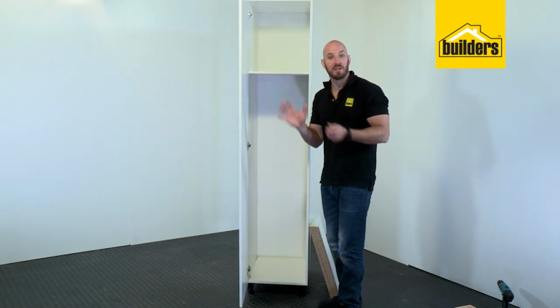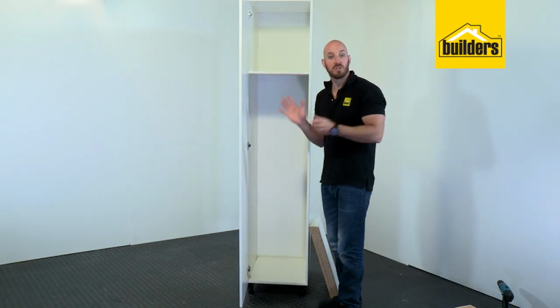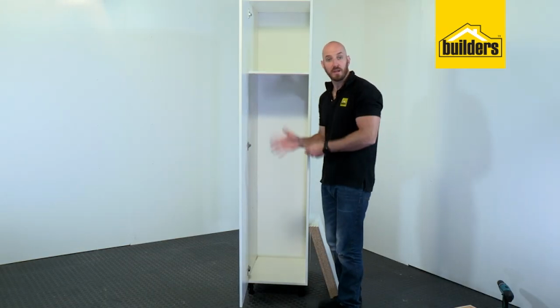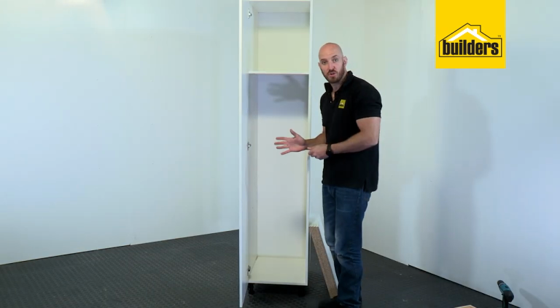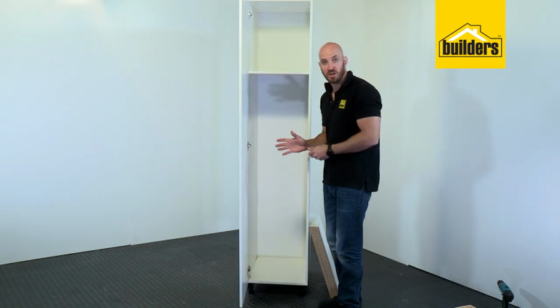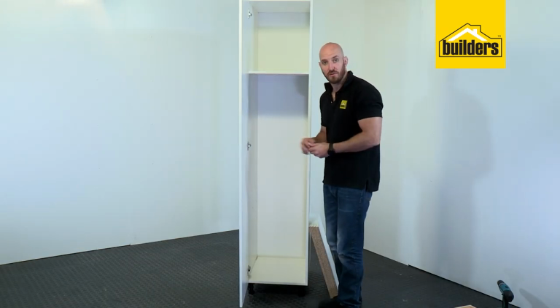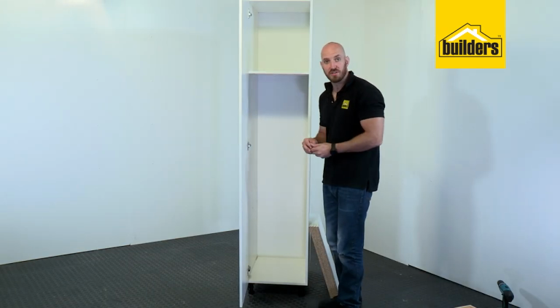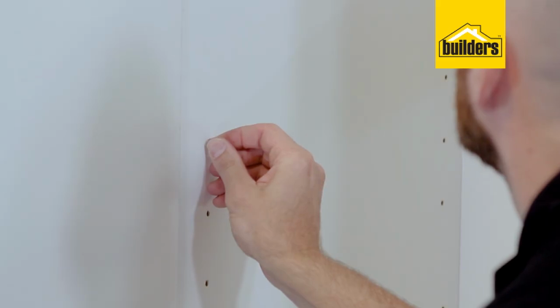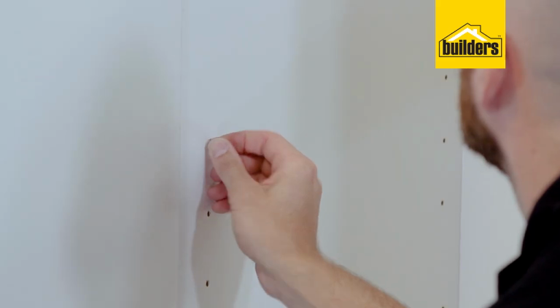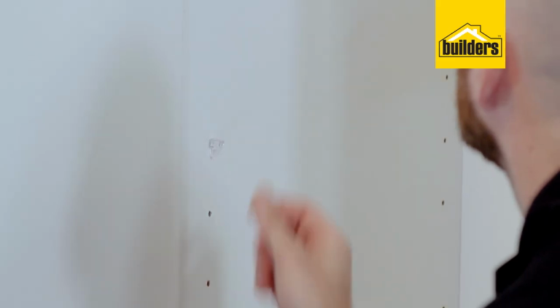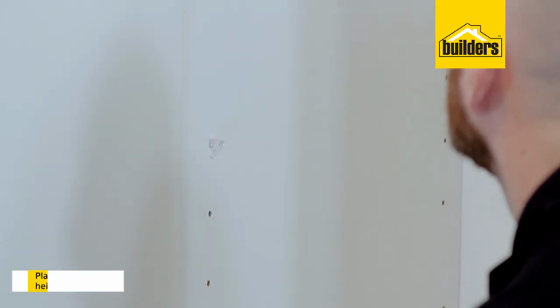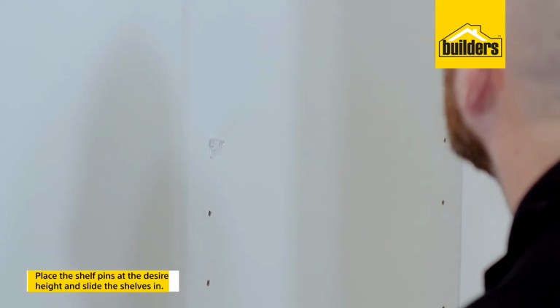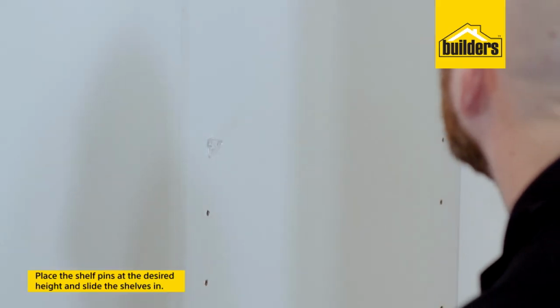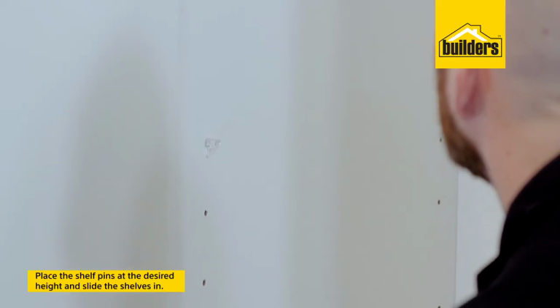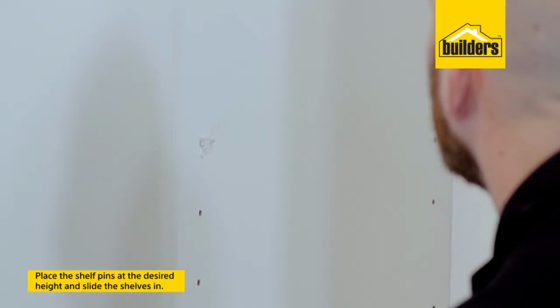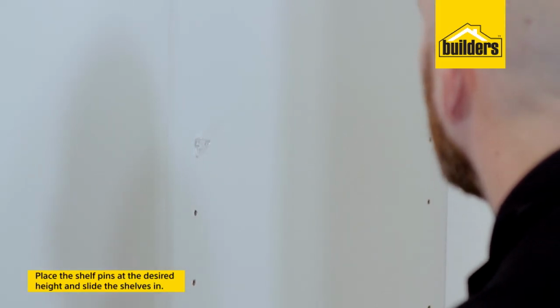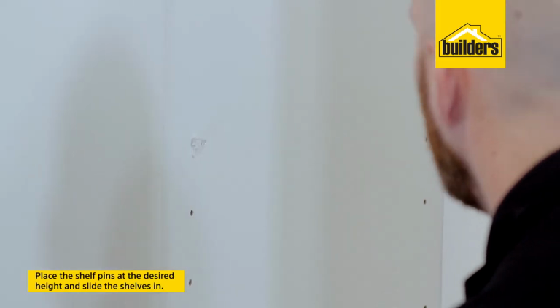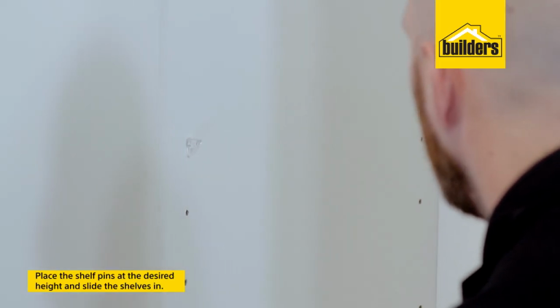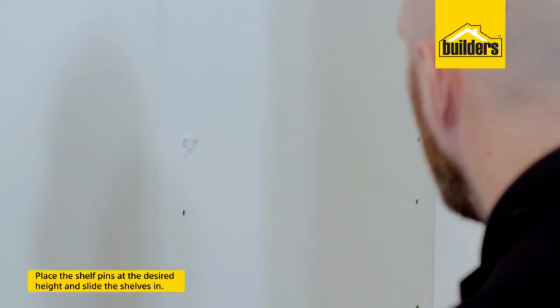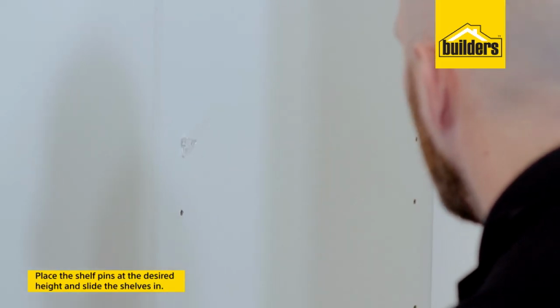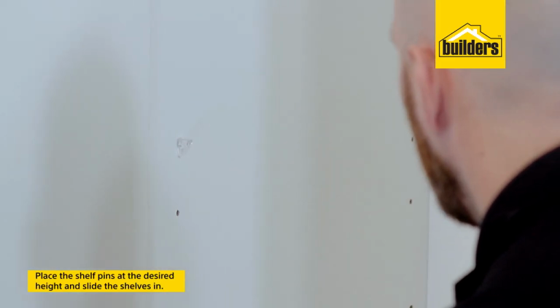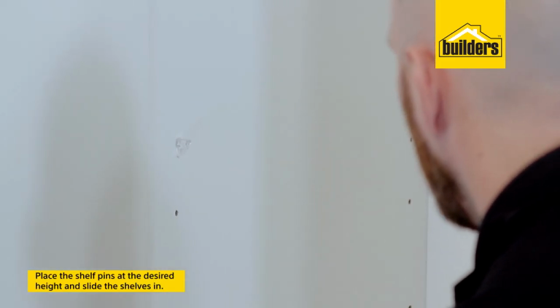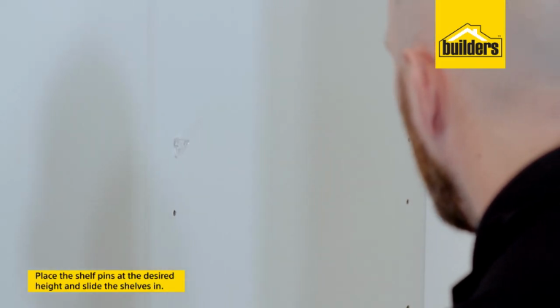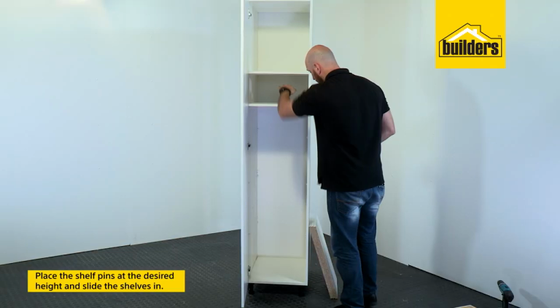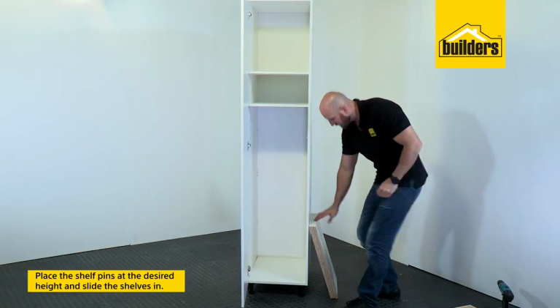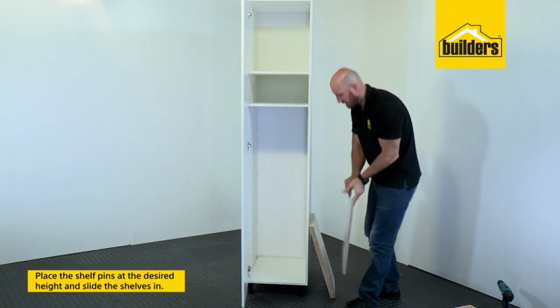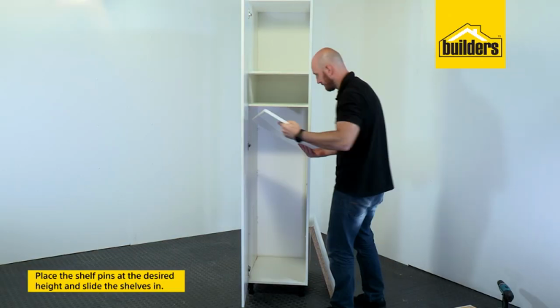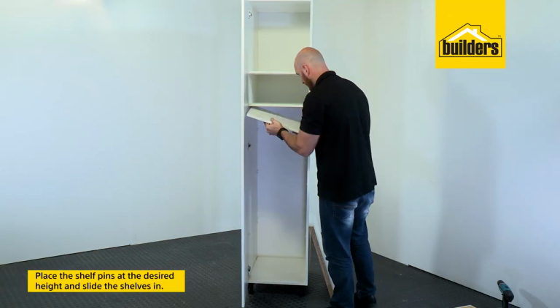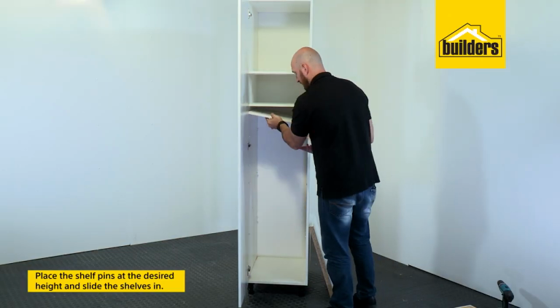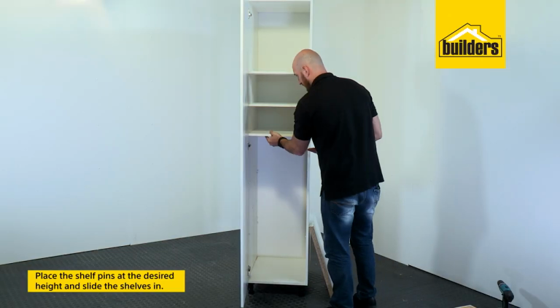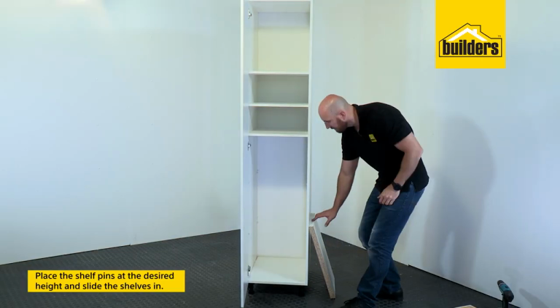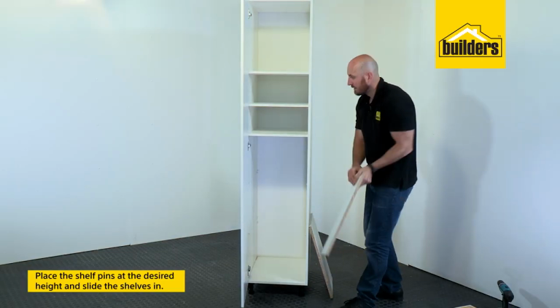When installing your shelves just pop your shelf pins in at your desired height and then slide the shelves in.